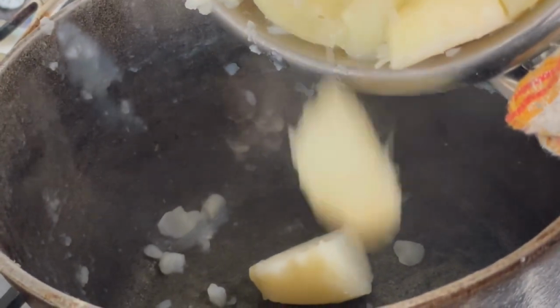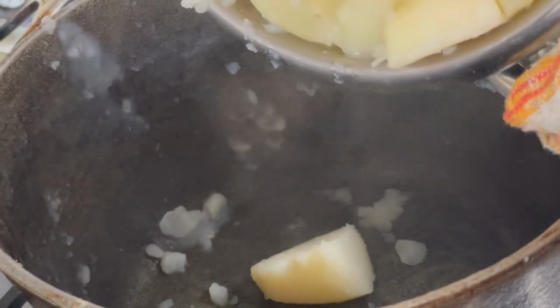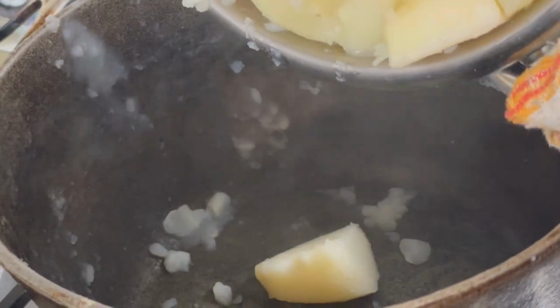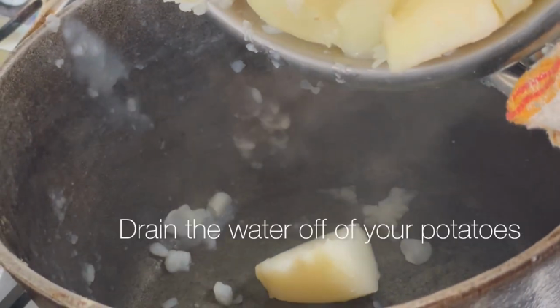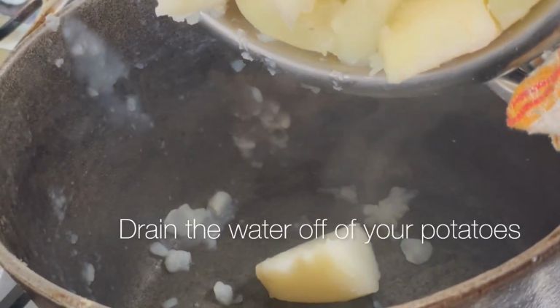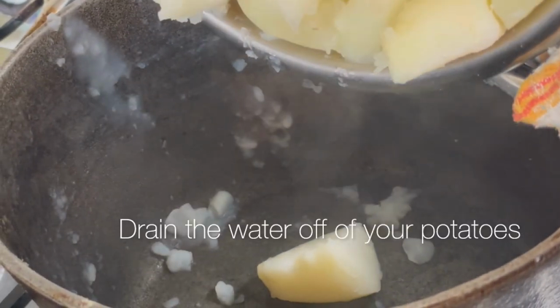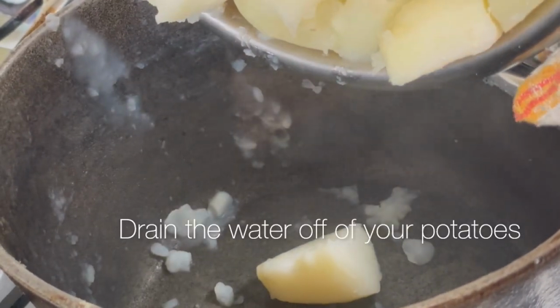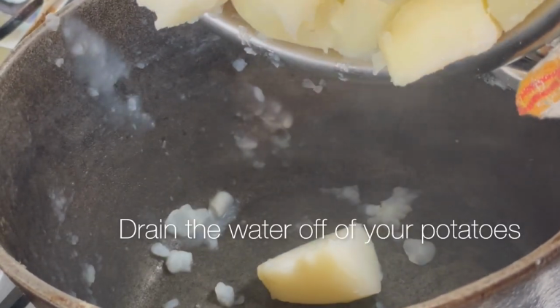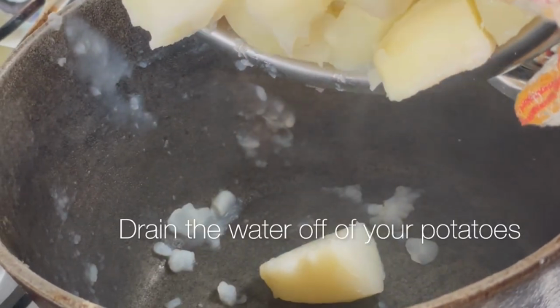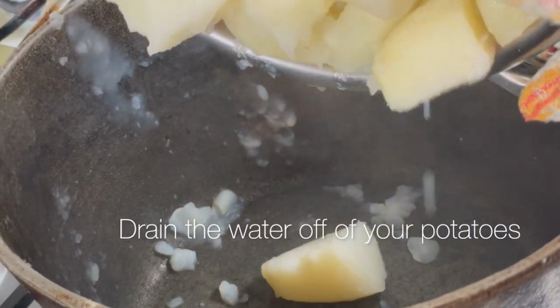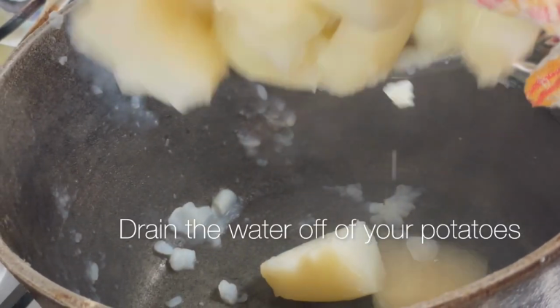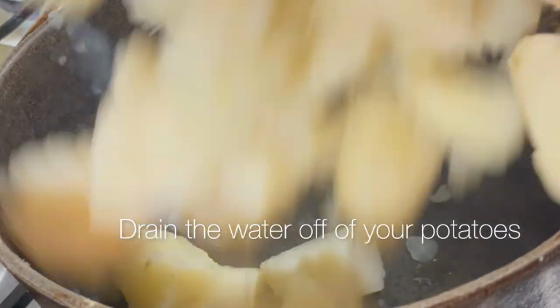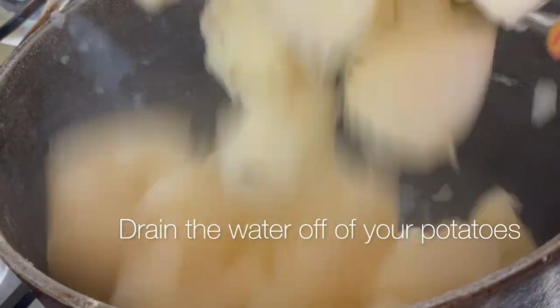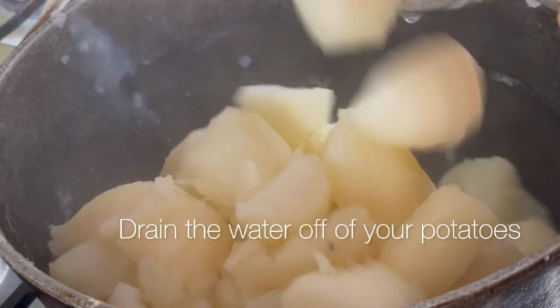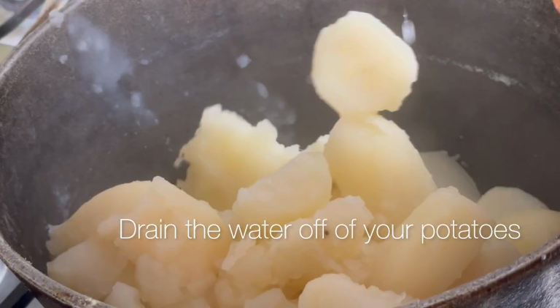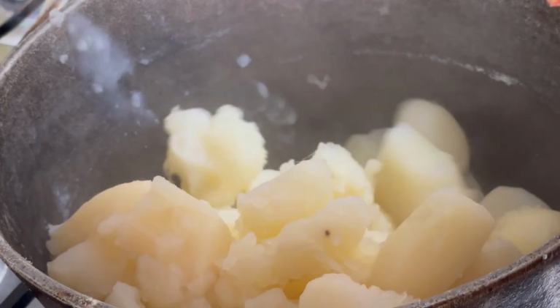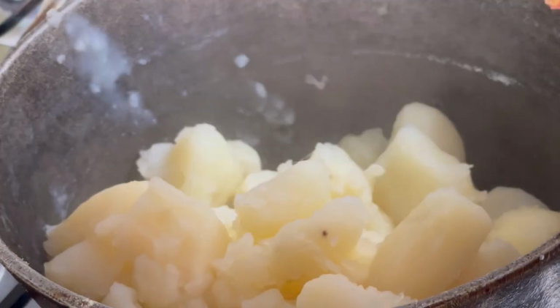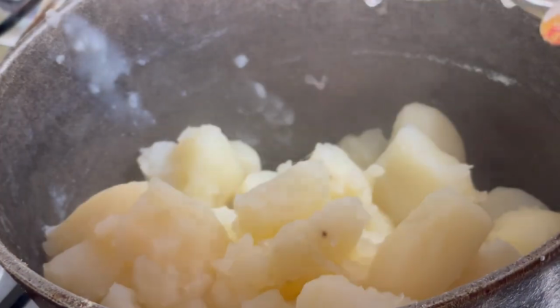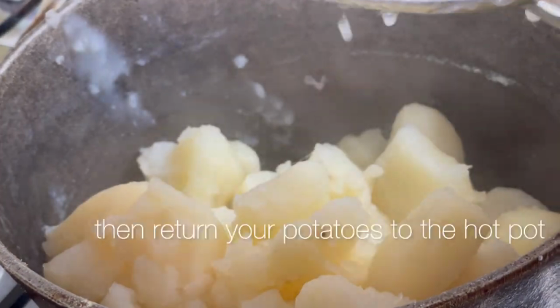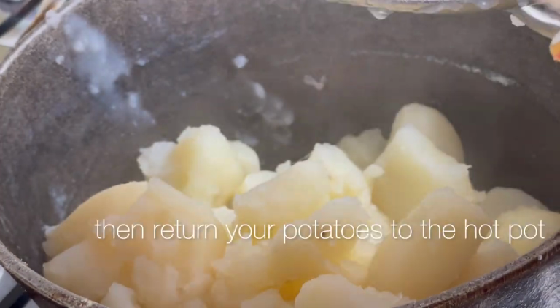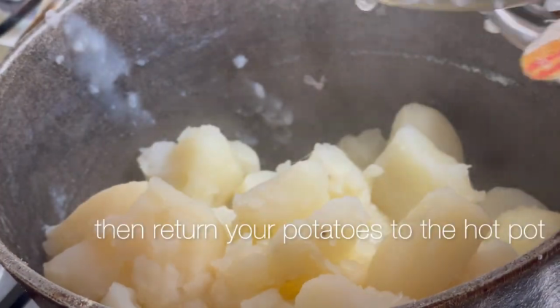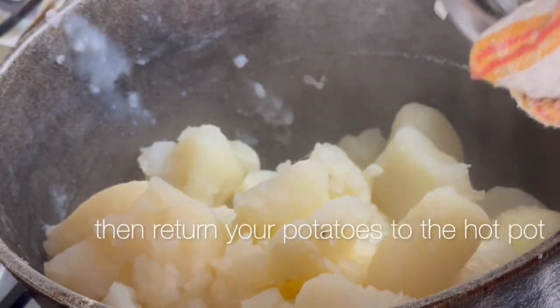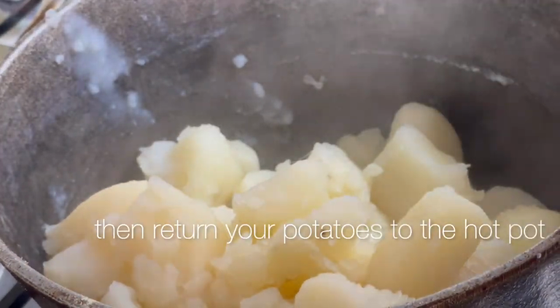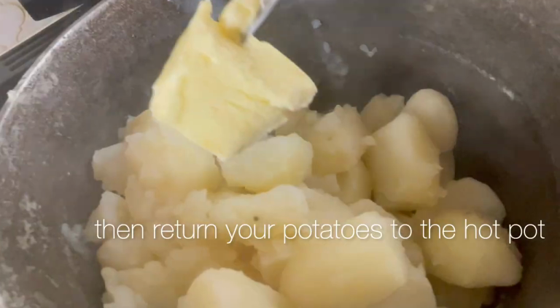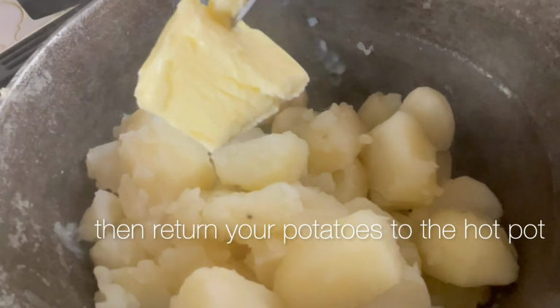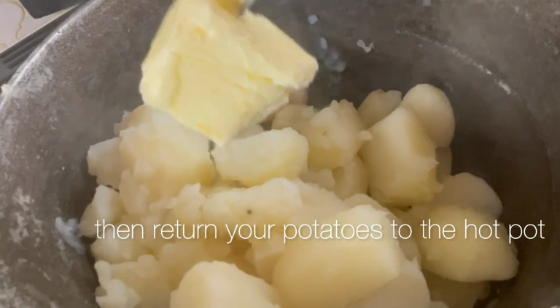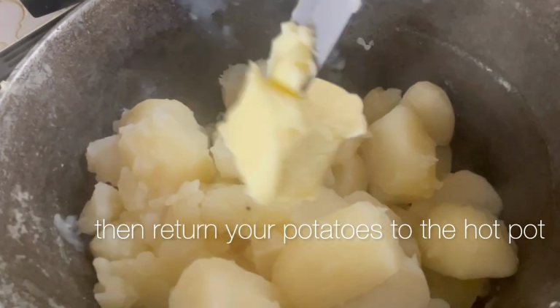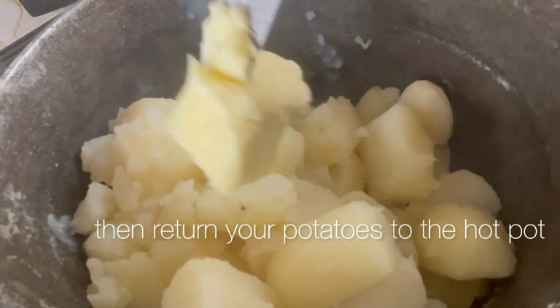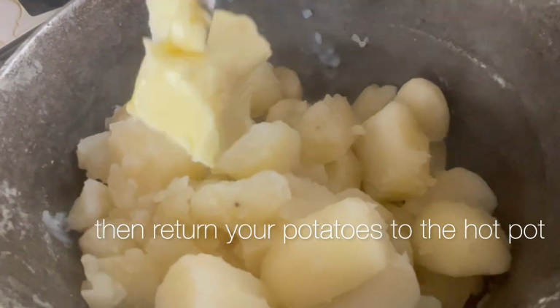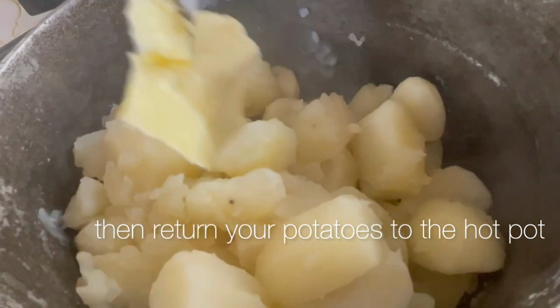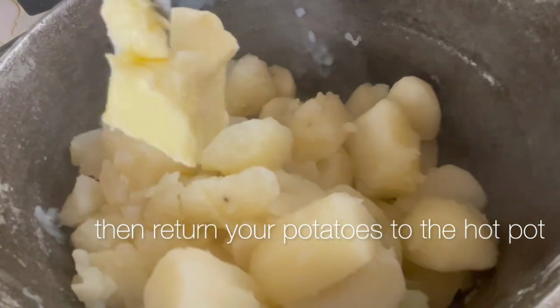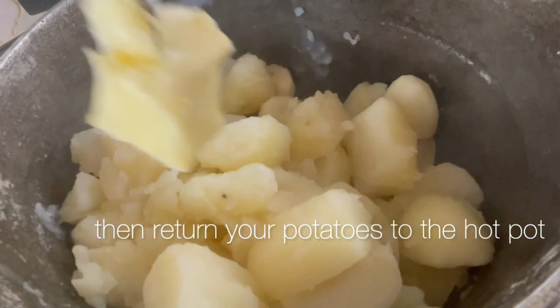Drain the water off of your potatoes, then return your potatoes to the hot pot.